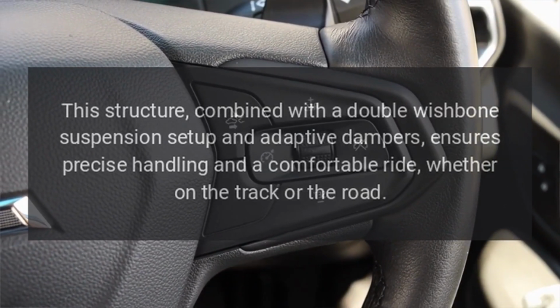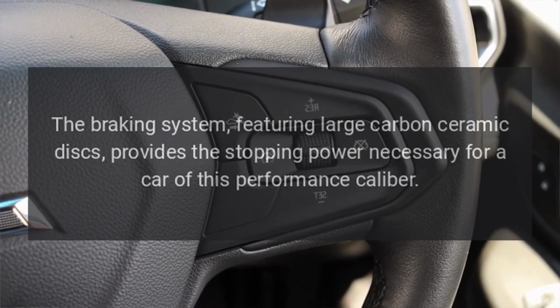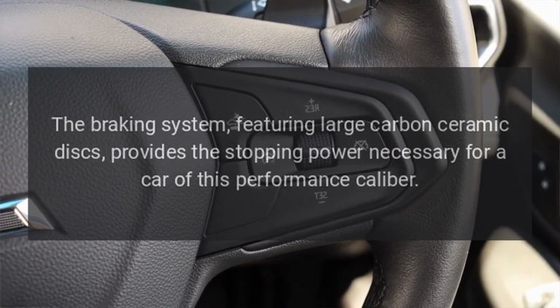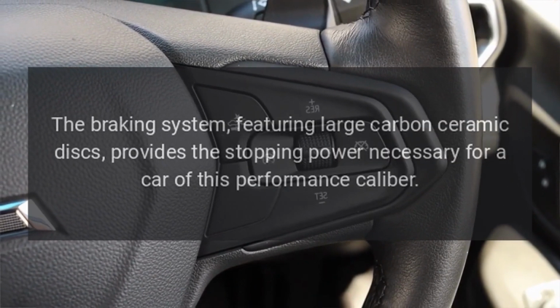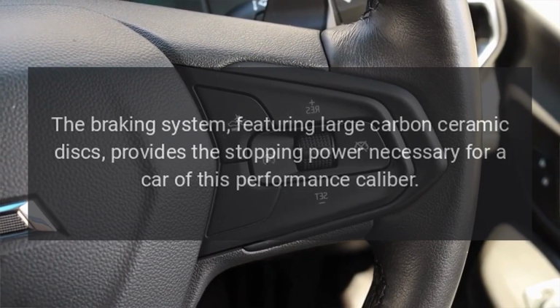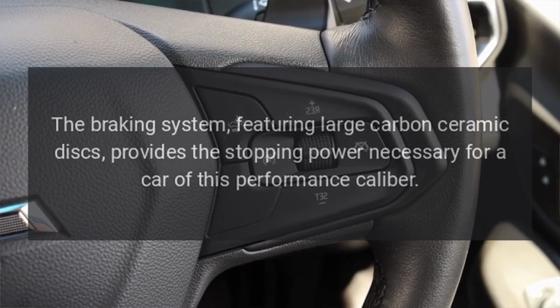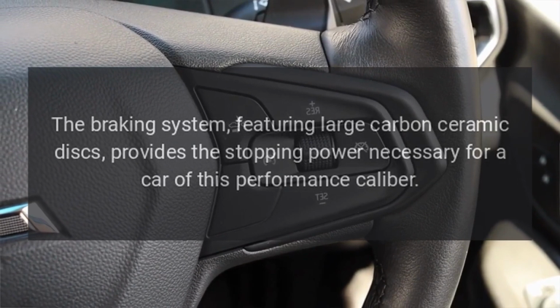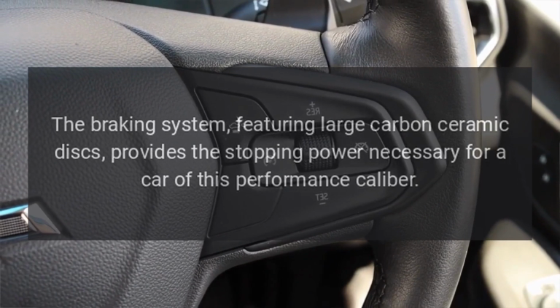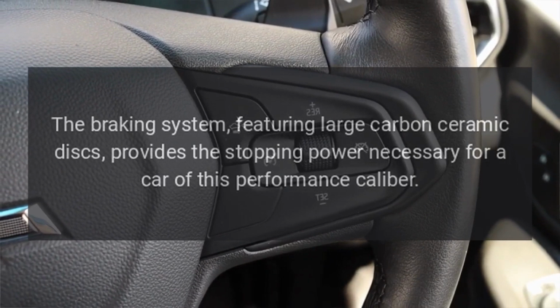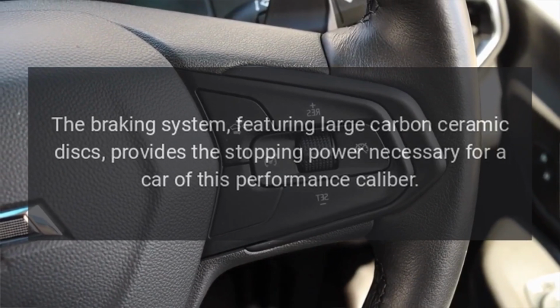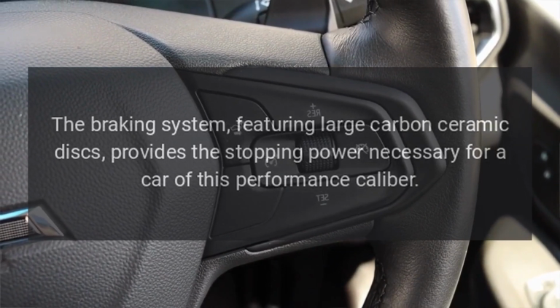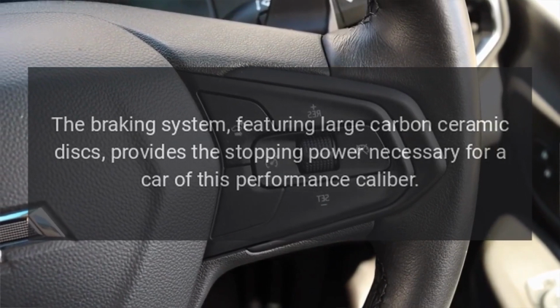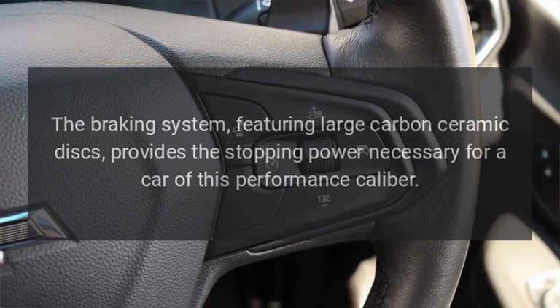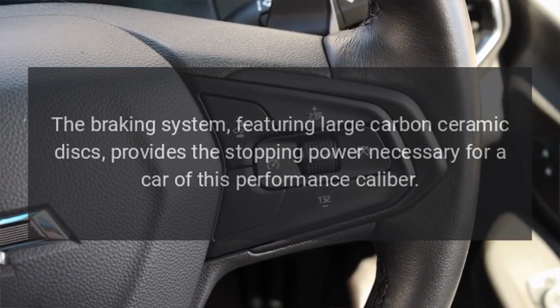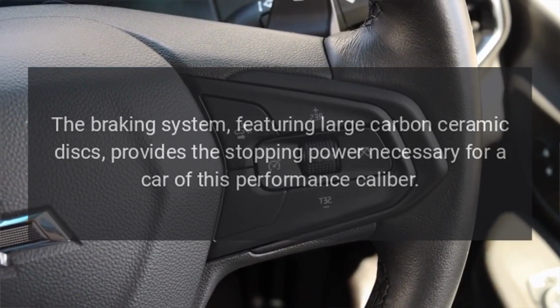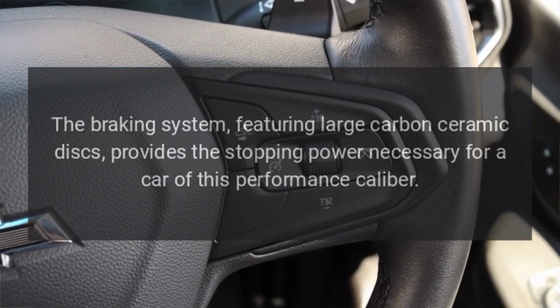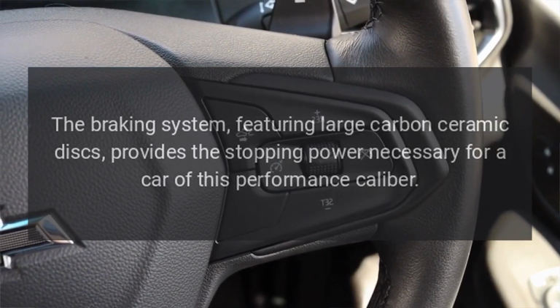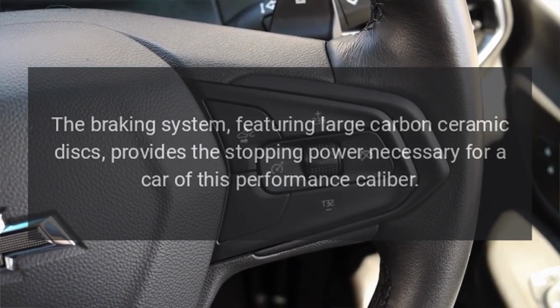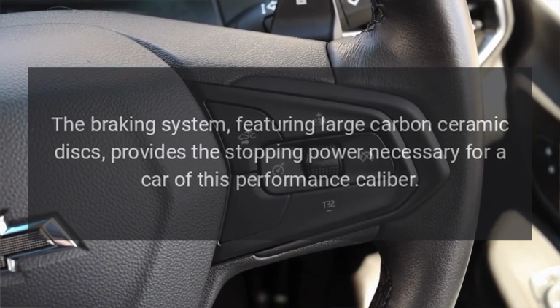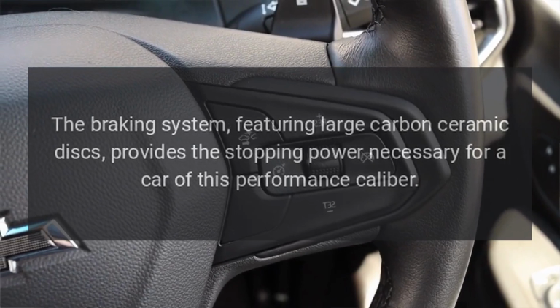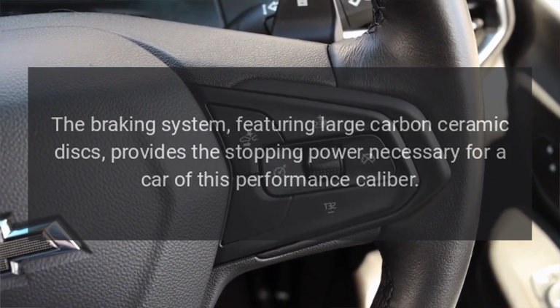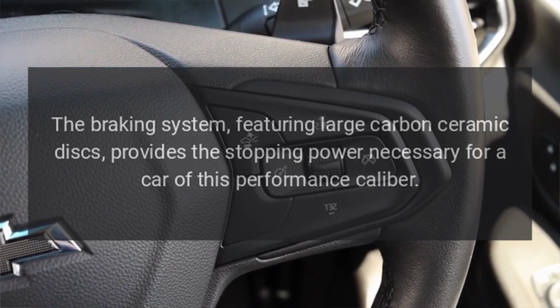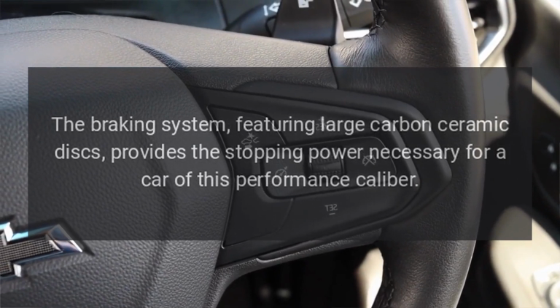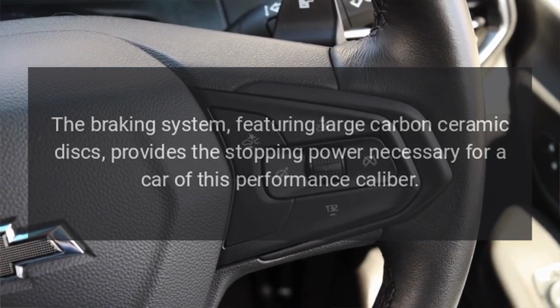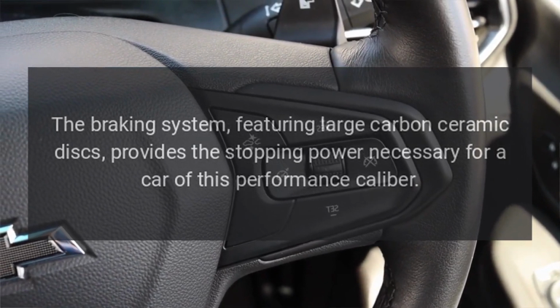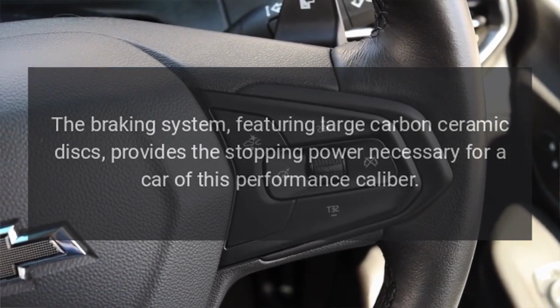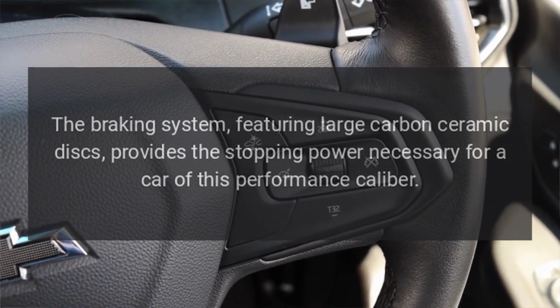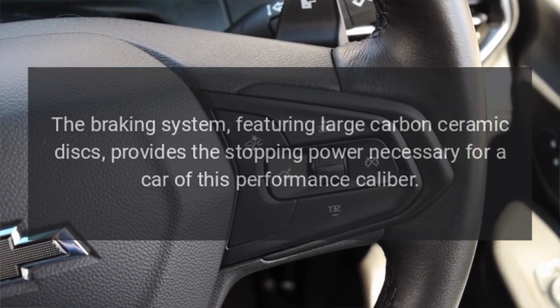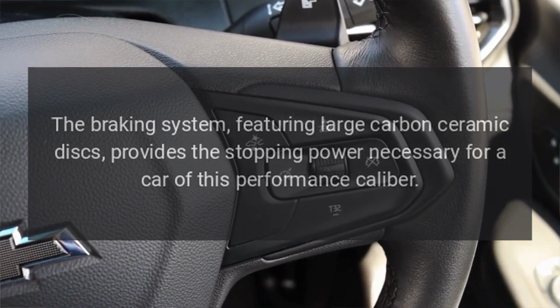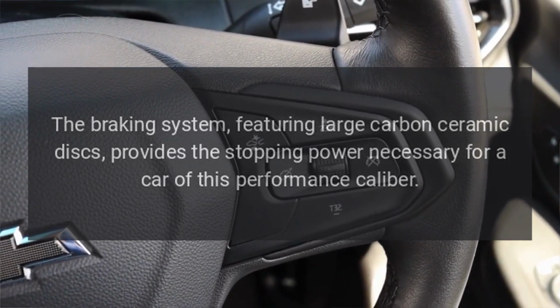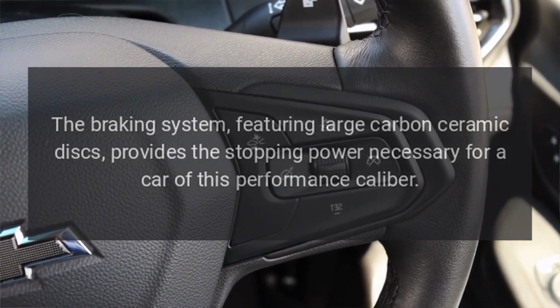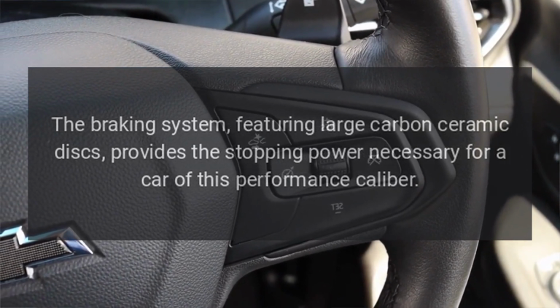The braking system, featuring large carbon ceramic discs, provides the stopping power necessary for a car of this performance caliber.